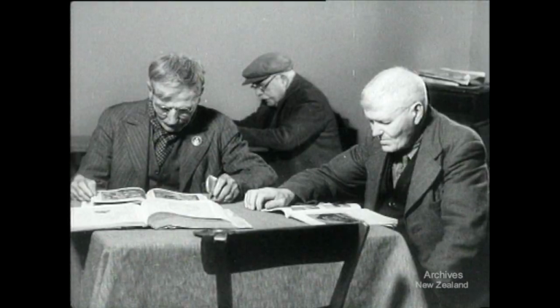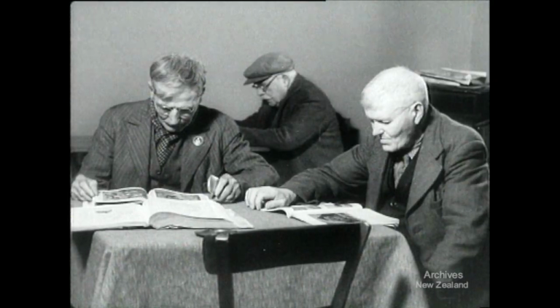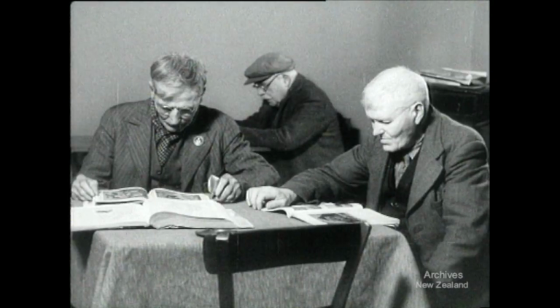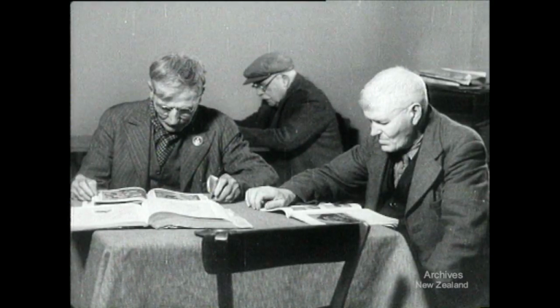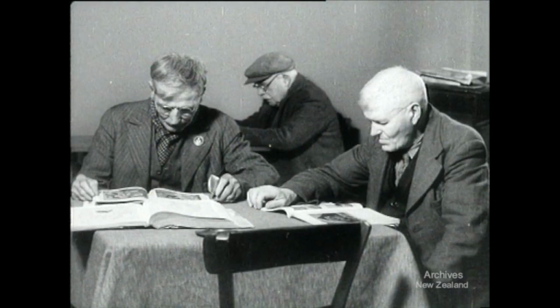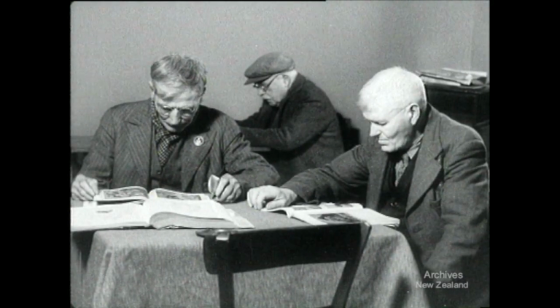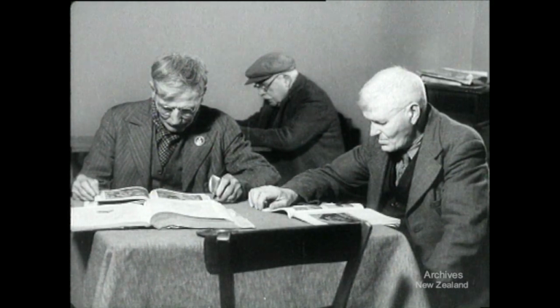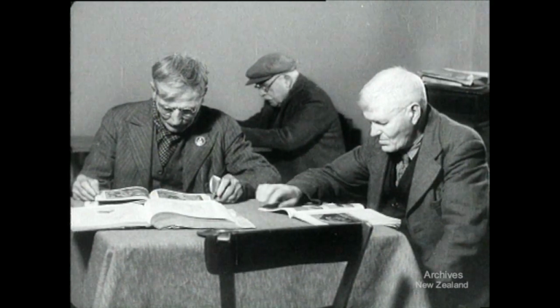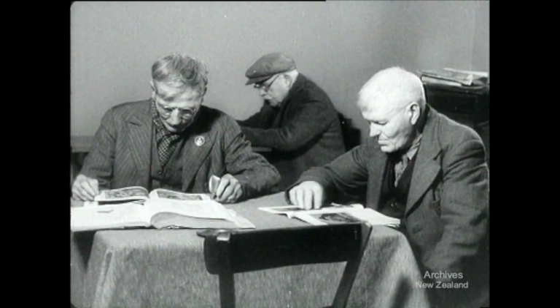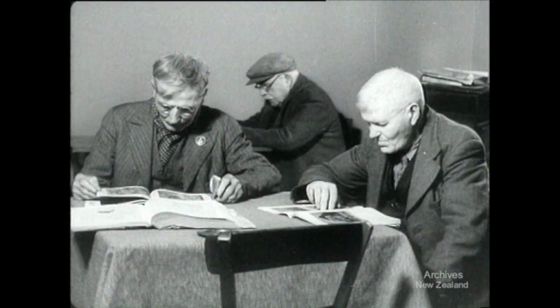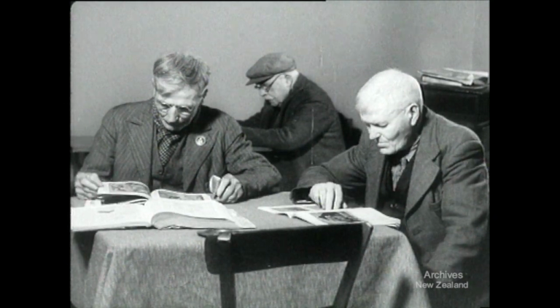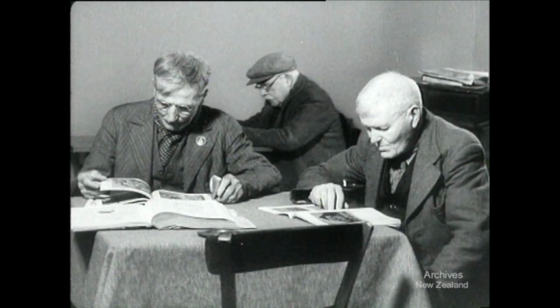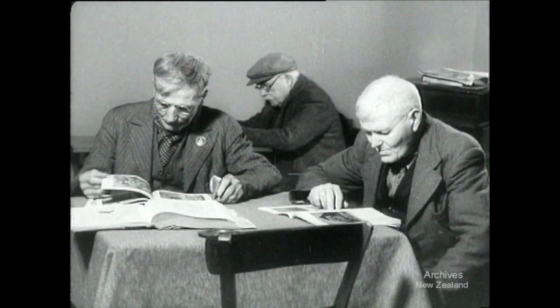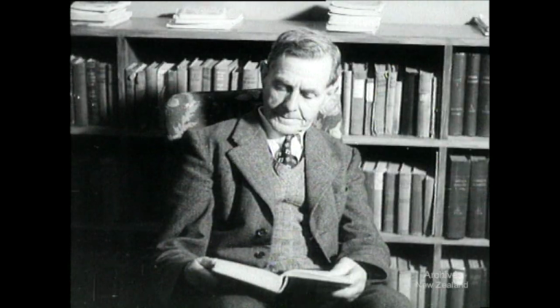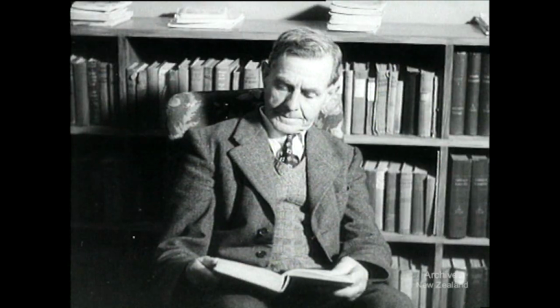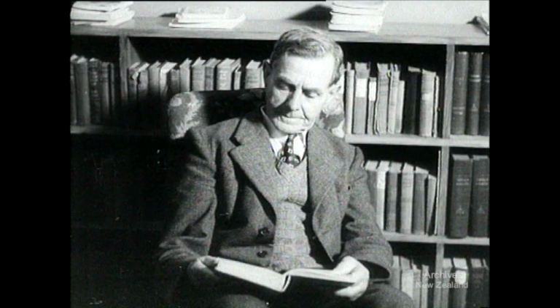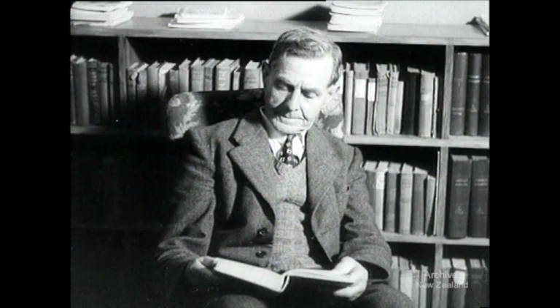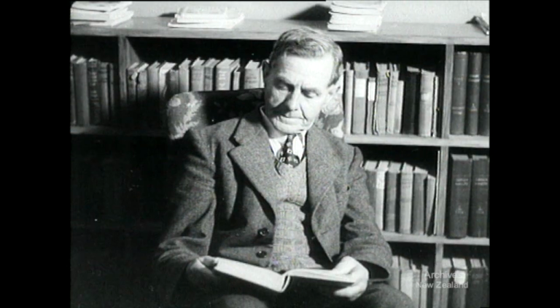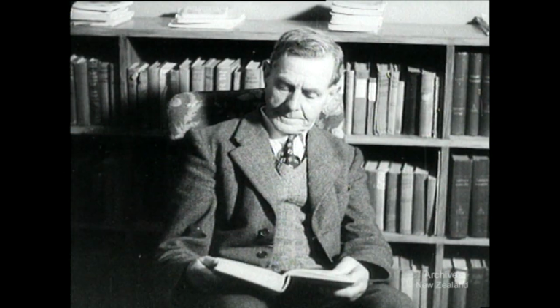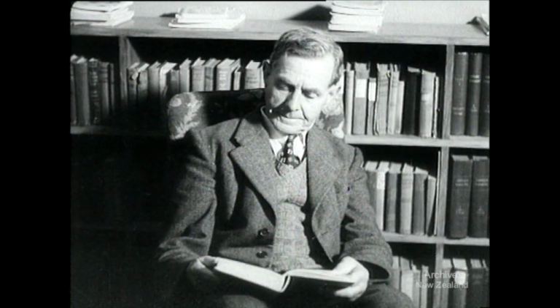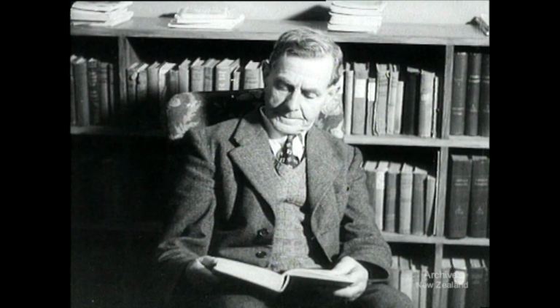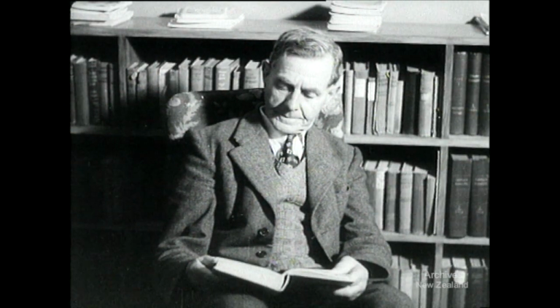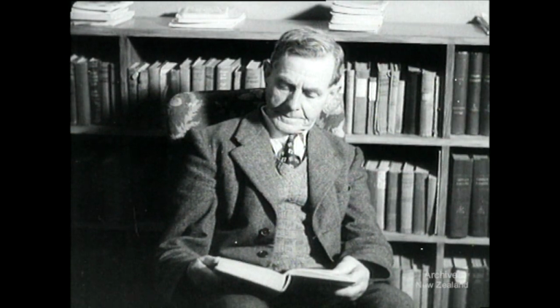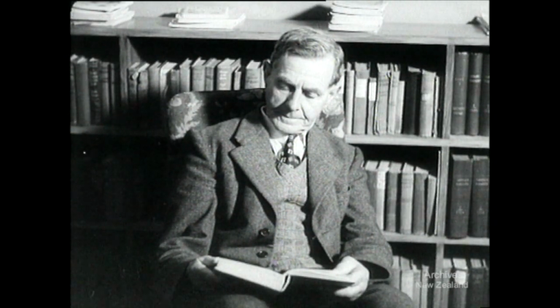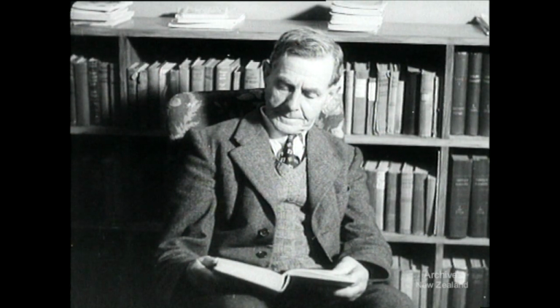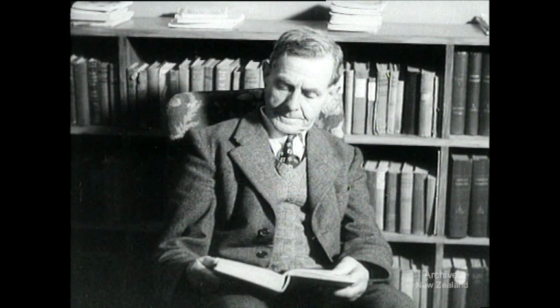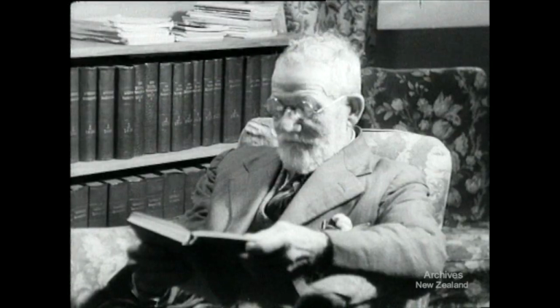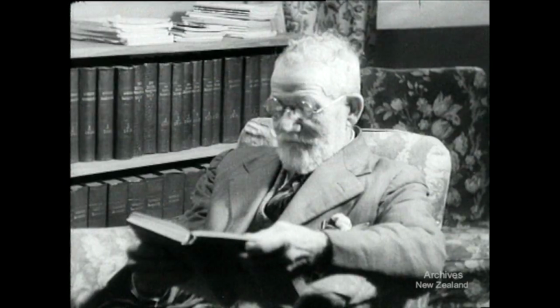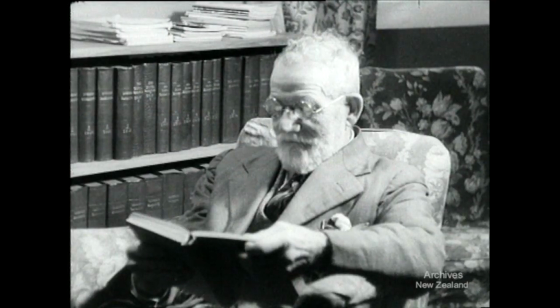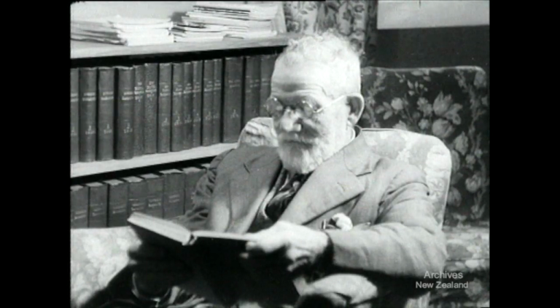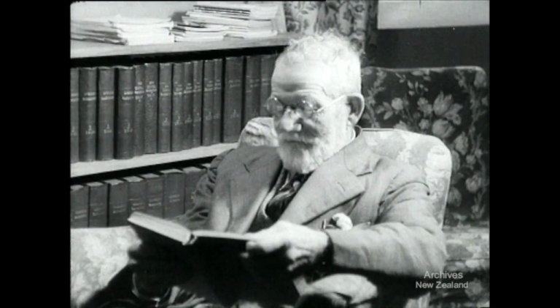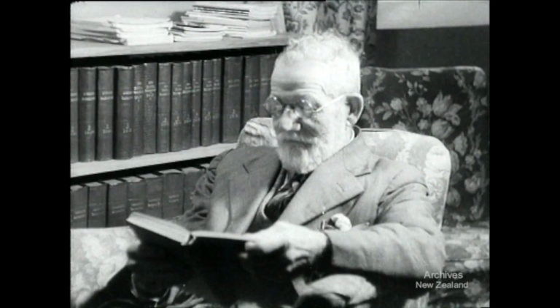There is a well-stocked library too, but the most looked-for event of the week is the Wednesday afternoon concert.